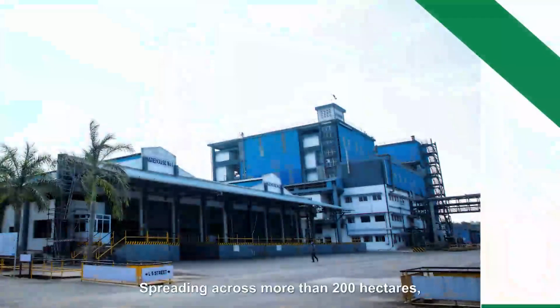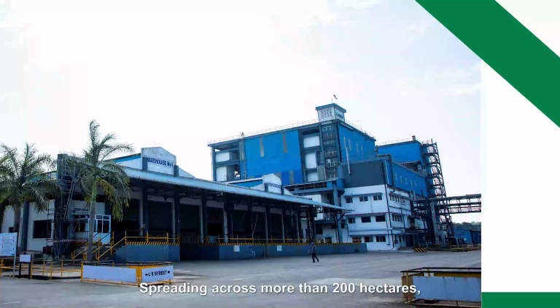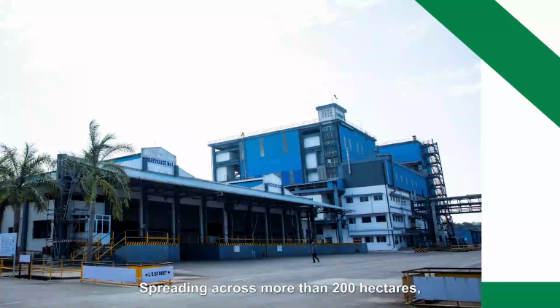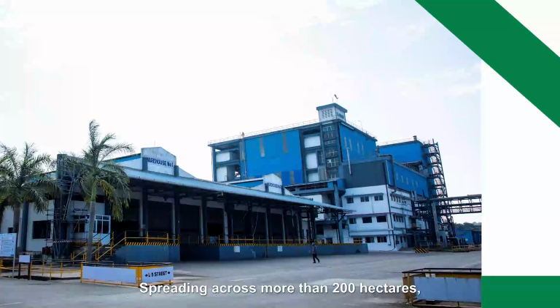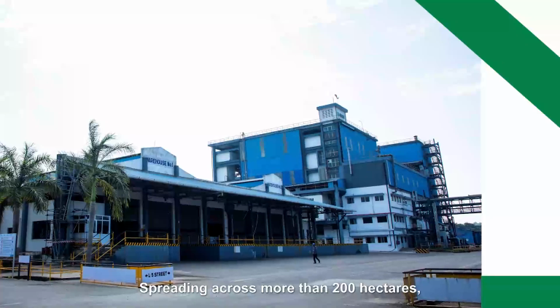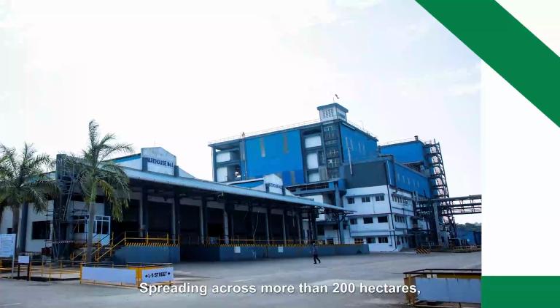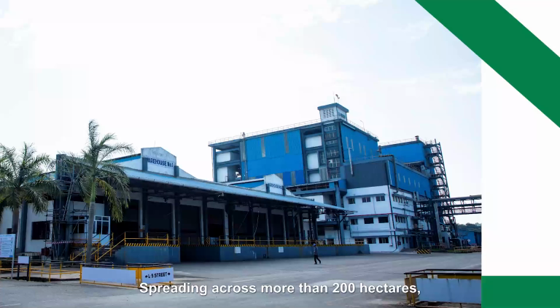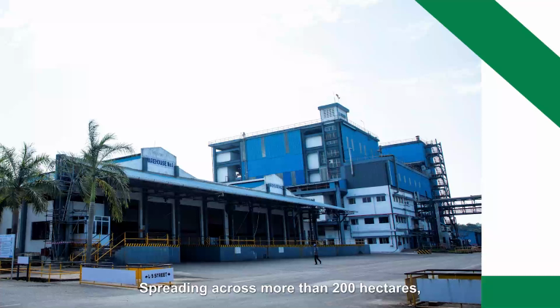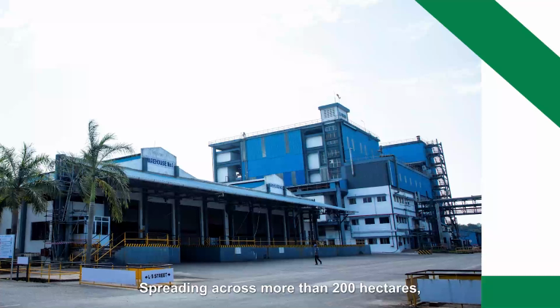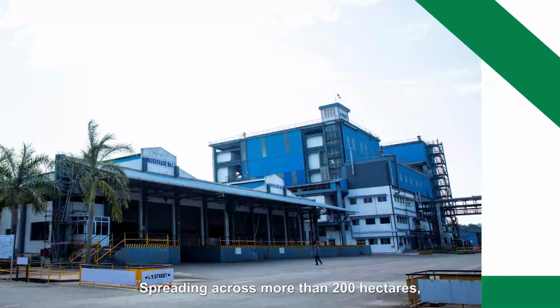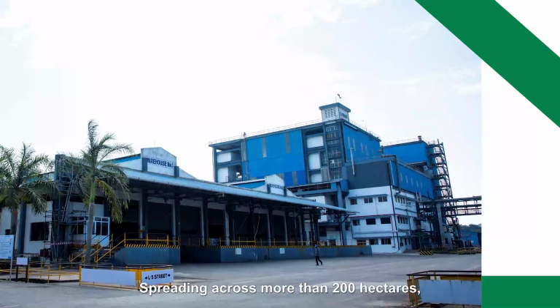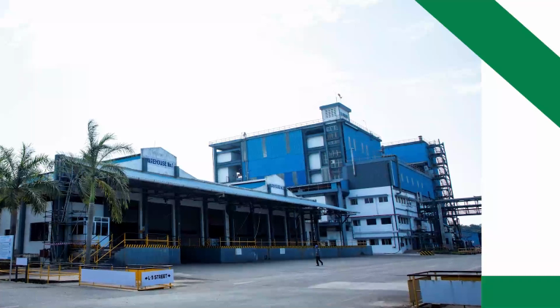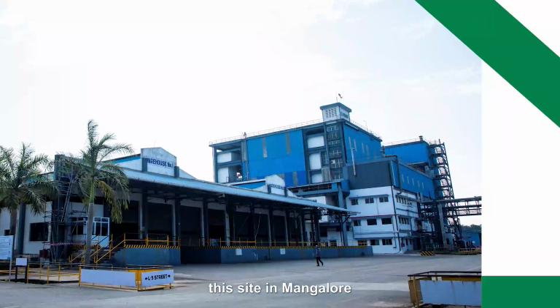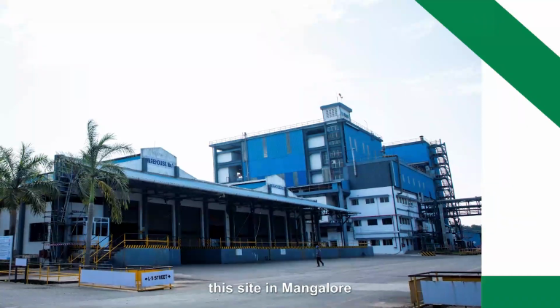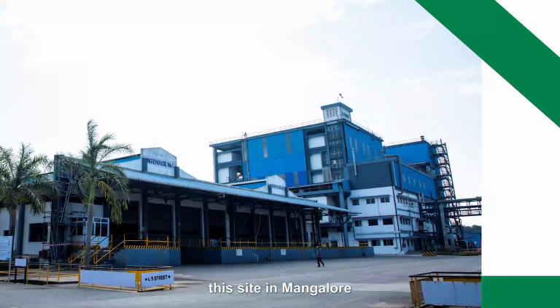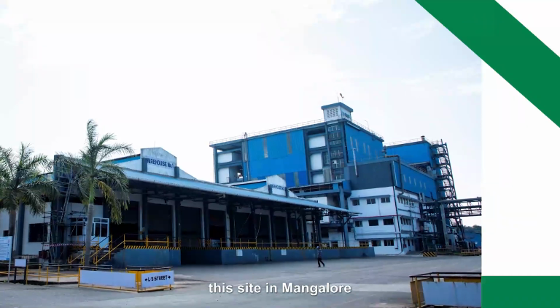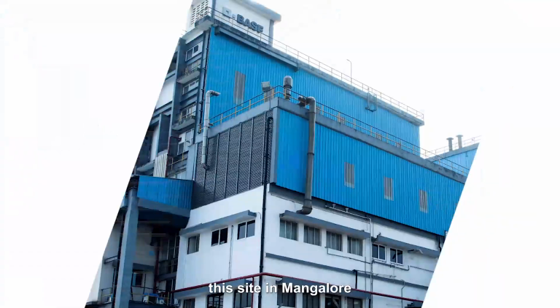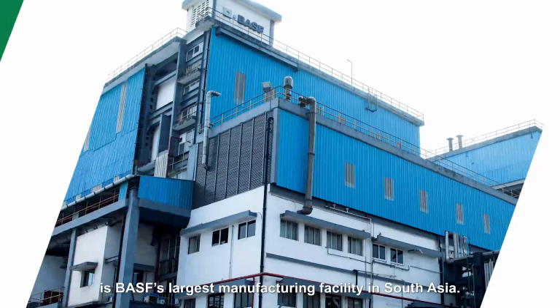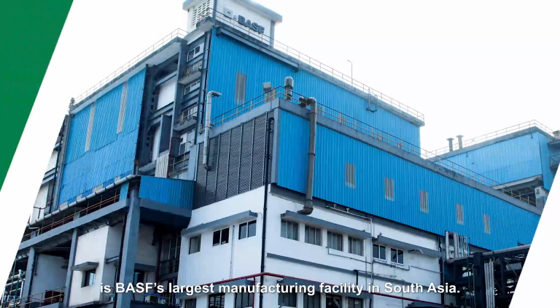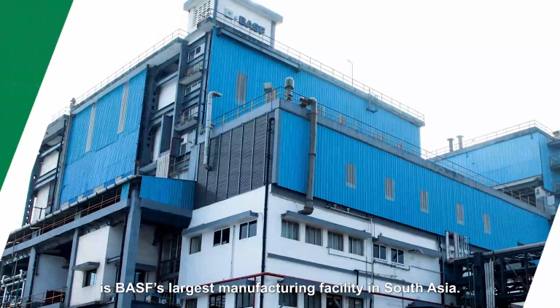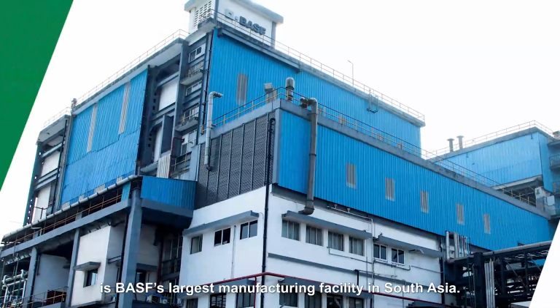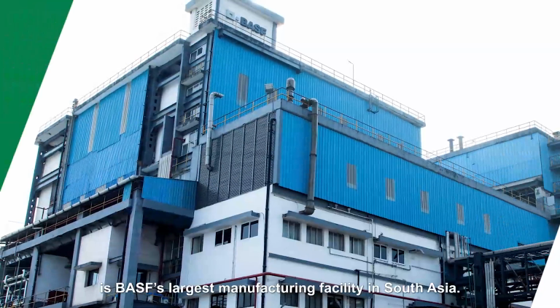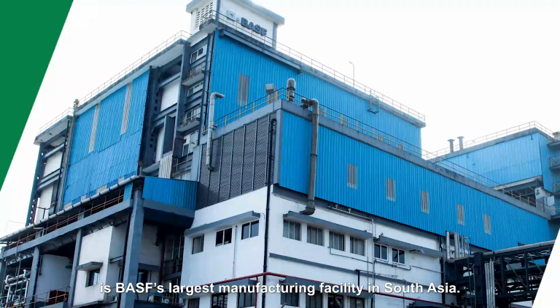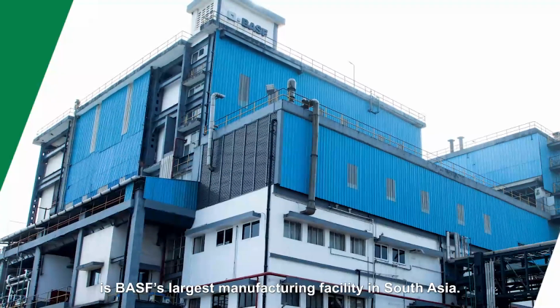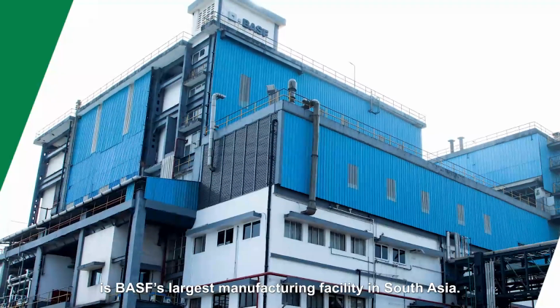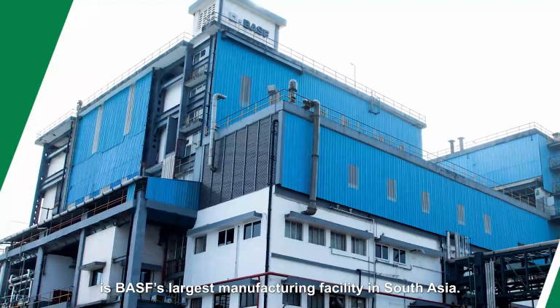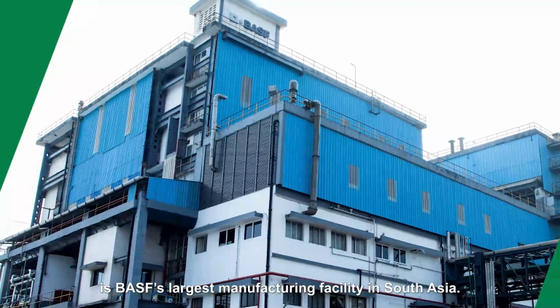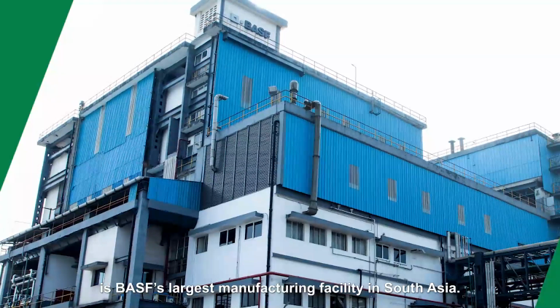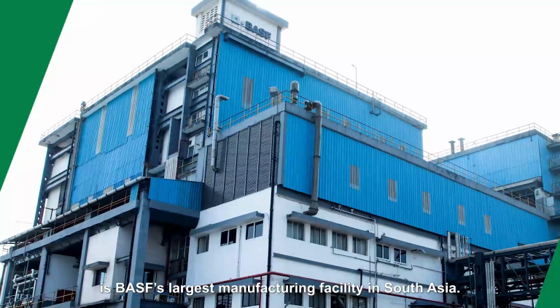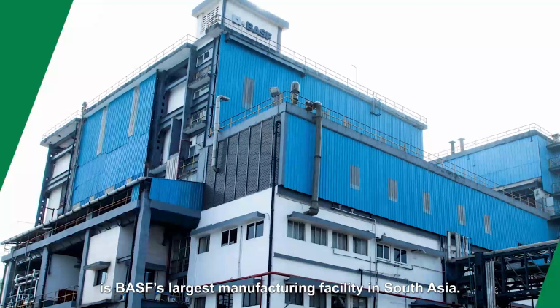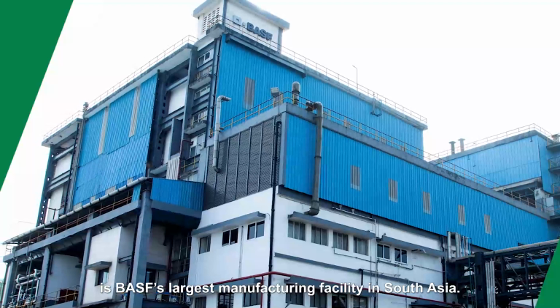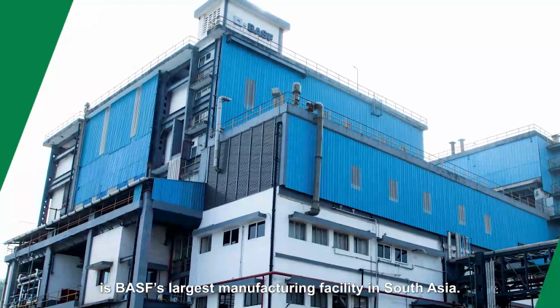Spreading across more than 200 hectares, this site in Mangalore is BASF's largest manufacturing facility in South Asia.